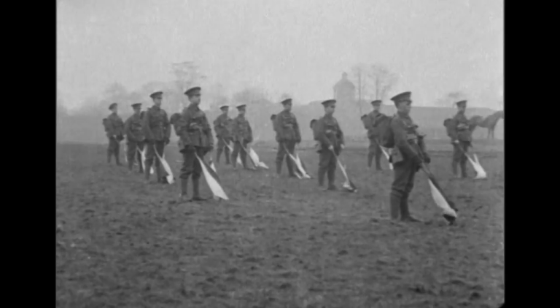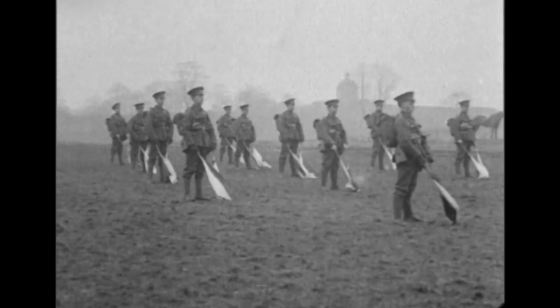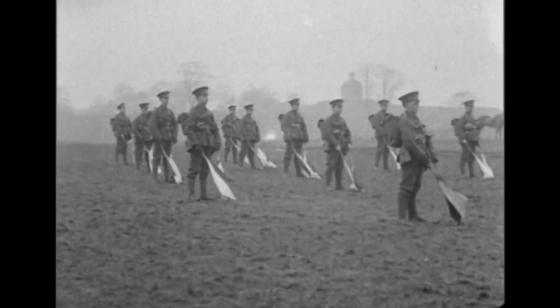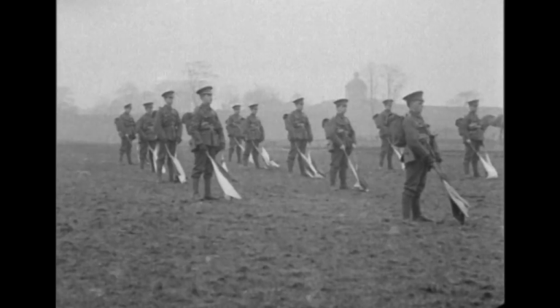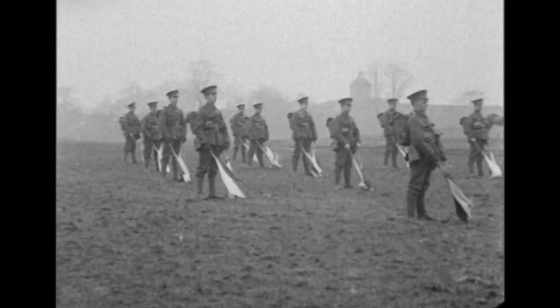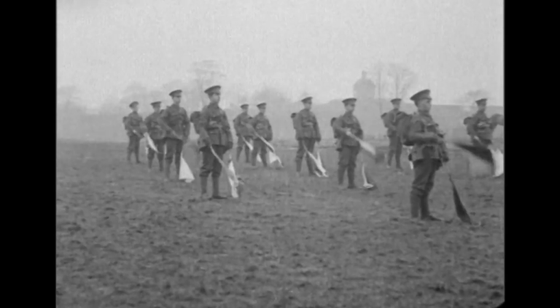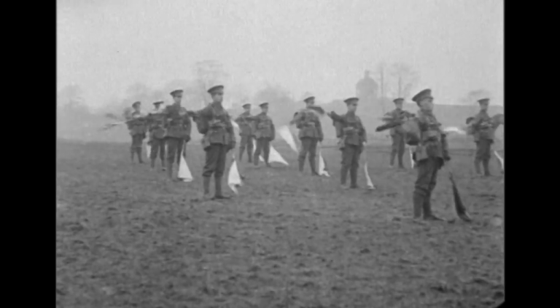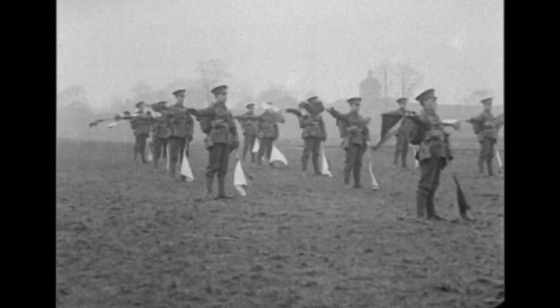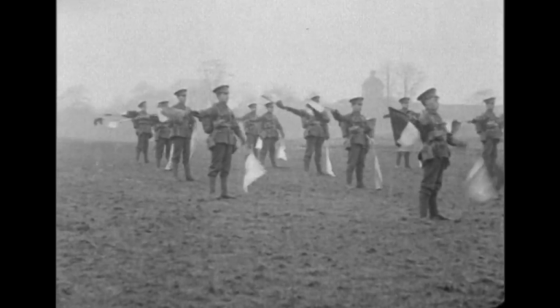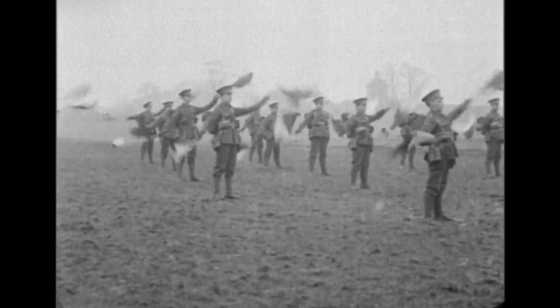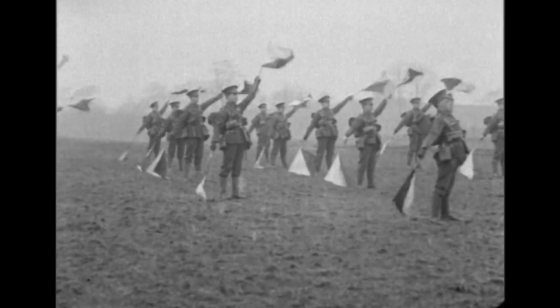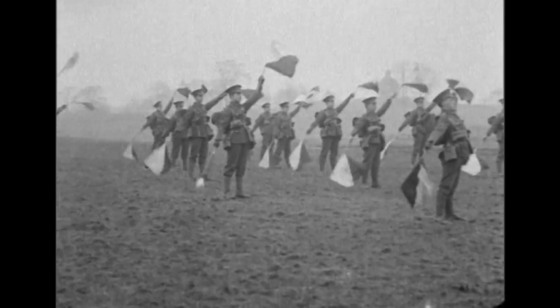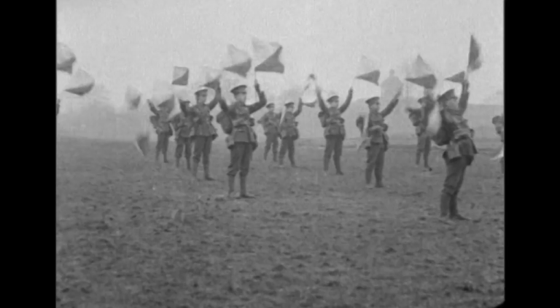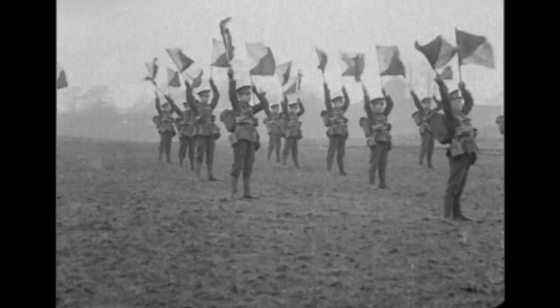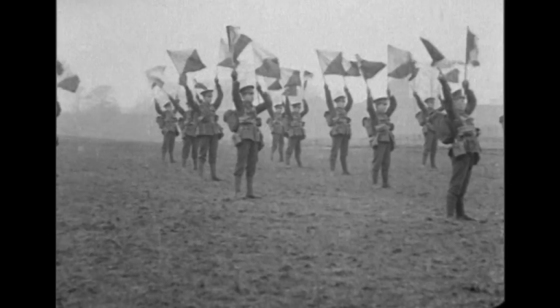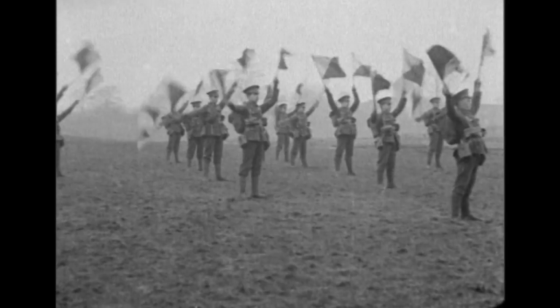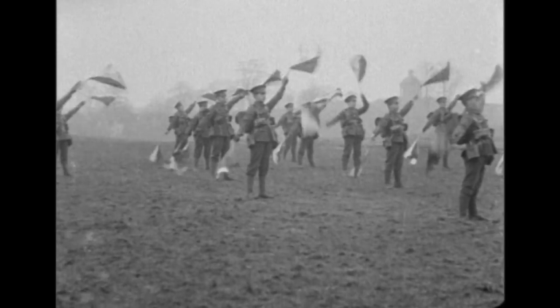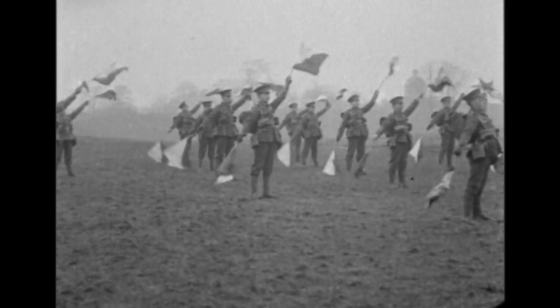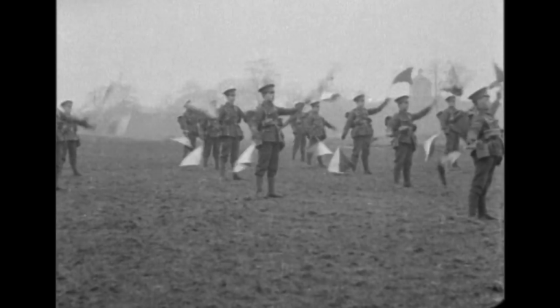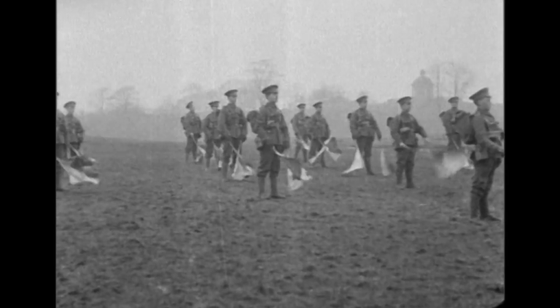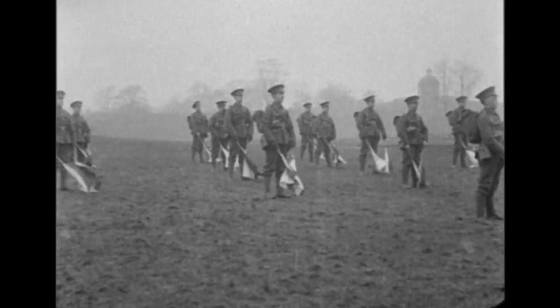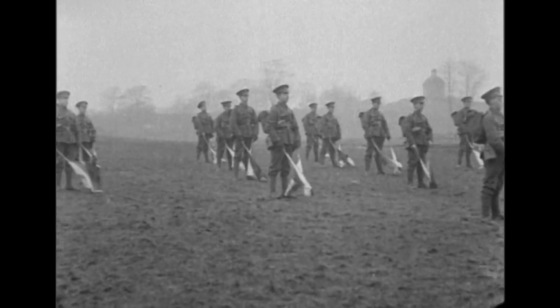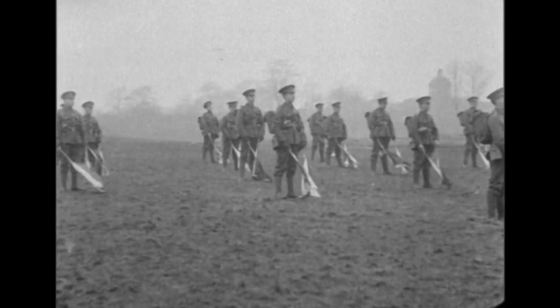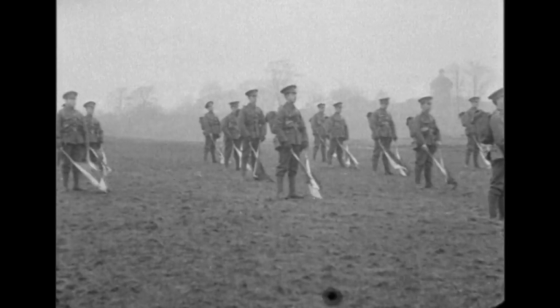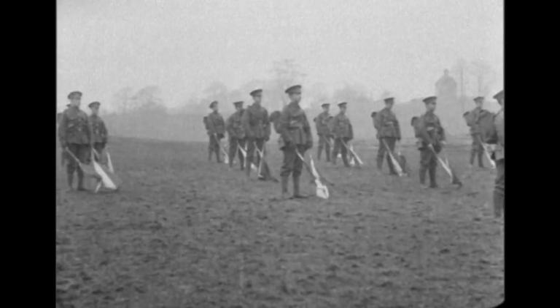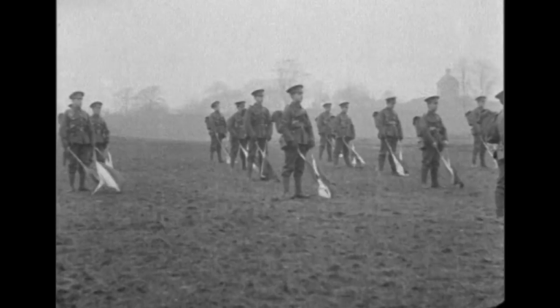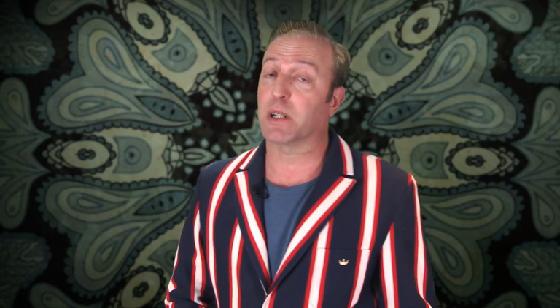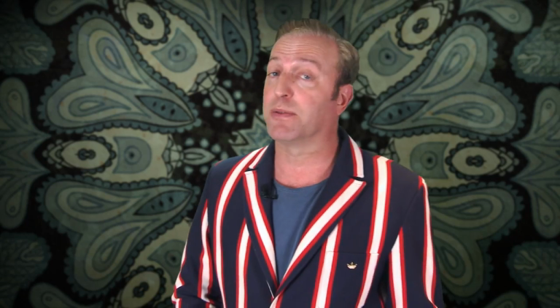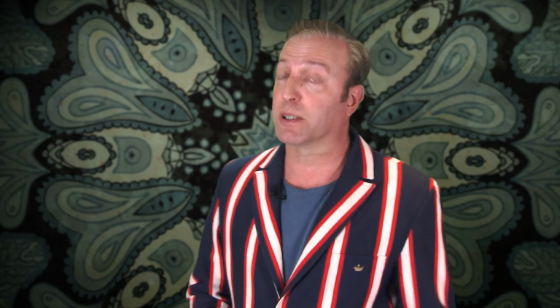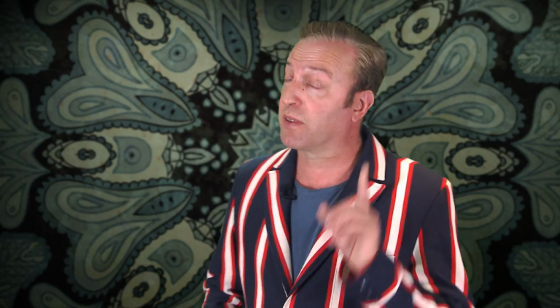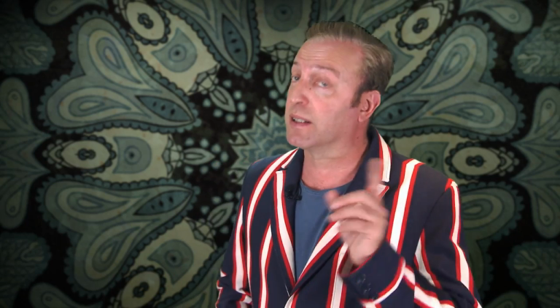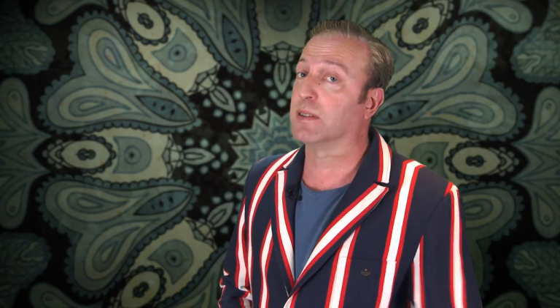Until then, it looked like this. They even had special training for it — it was that novel.